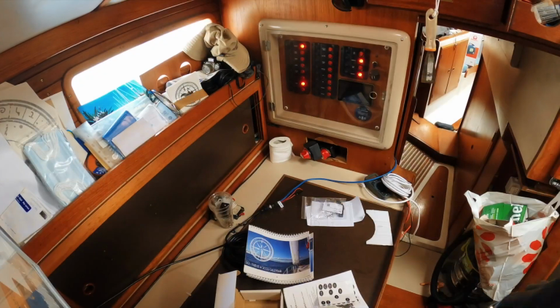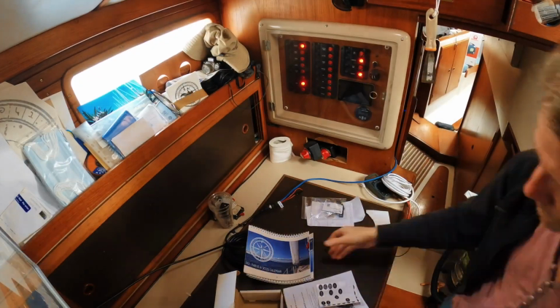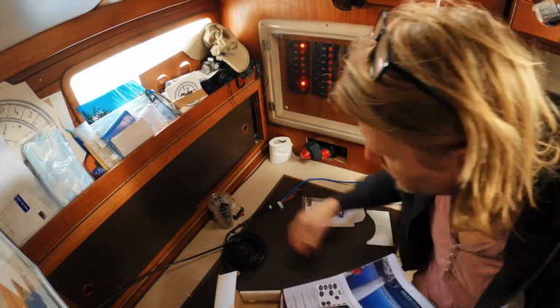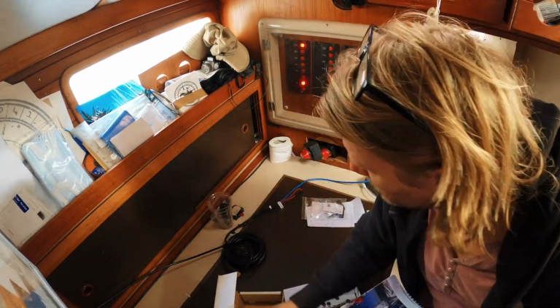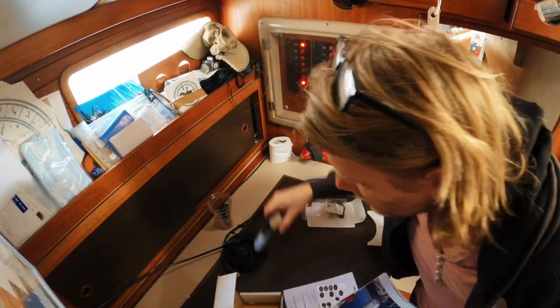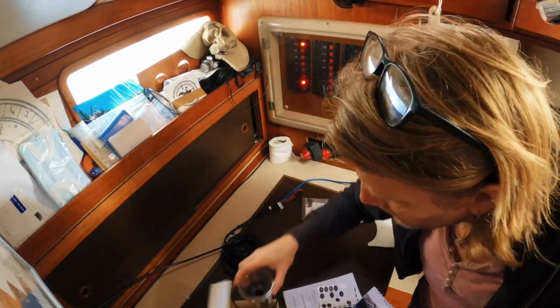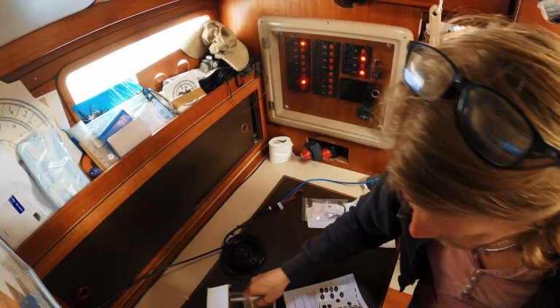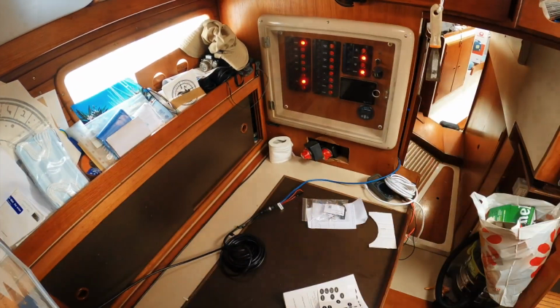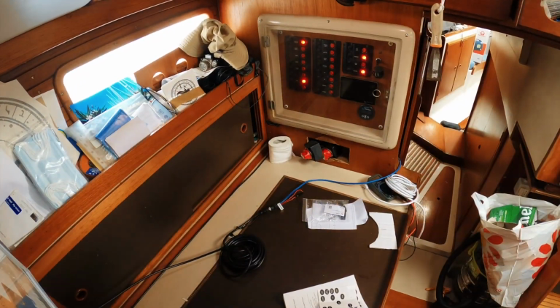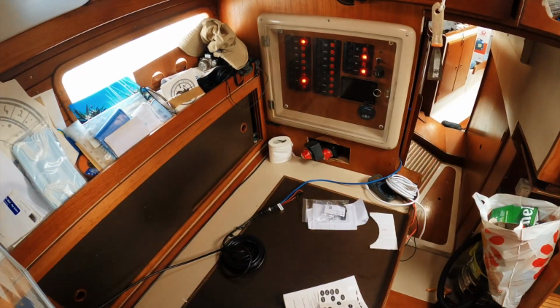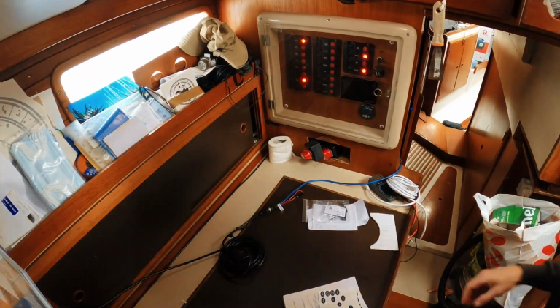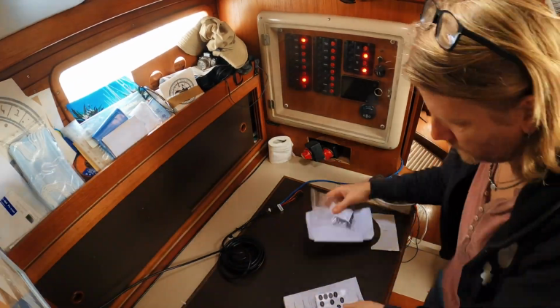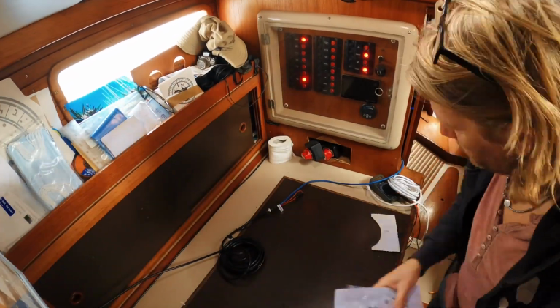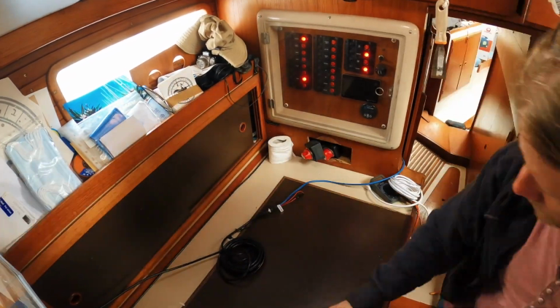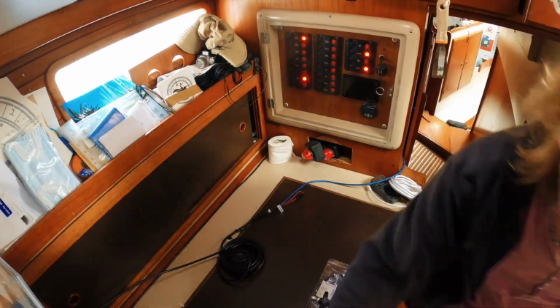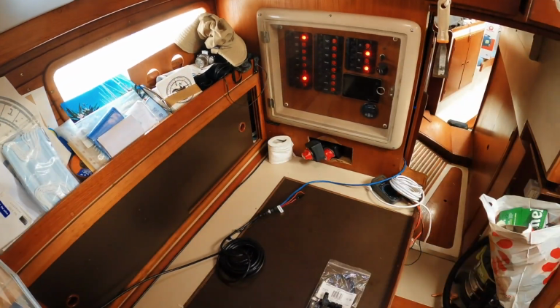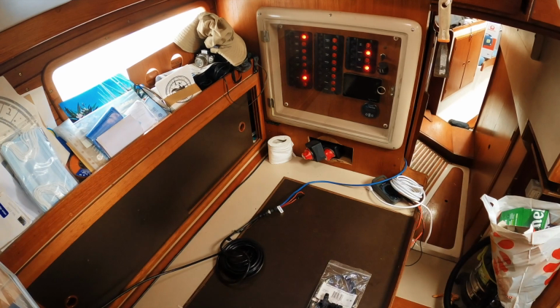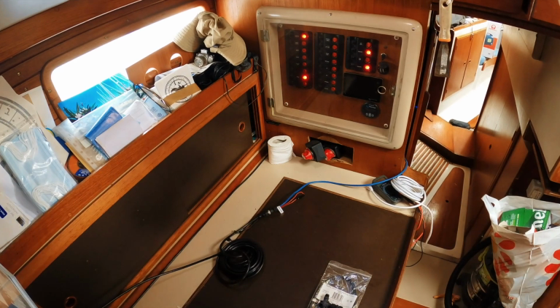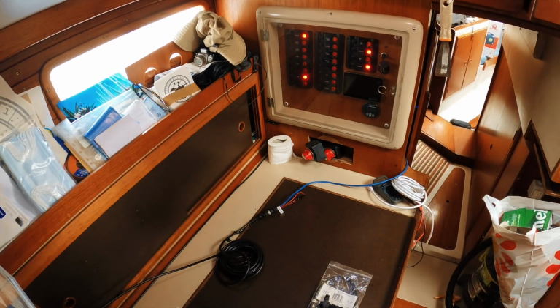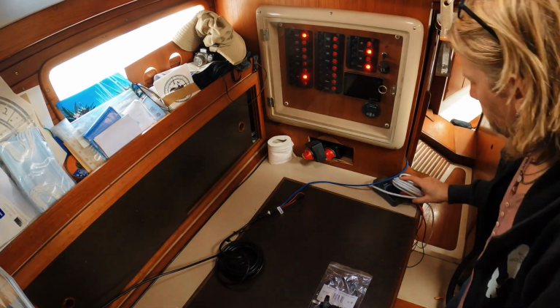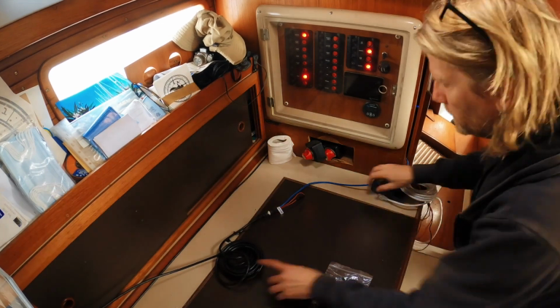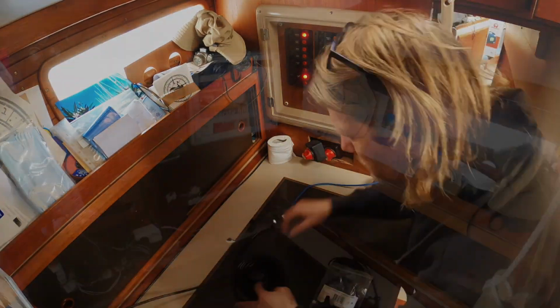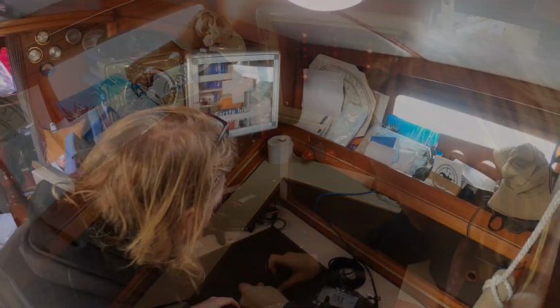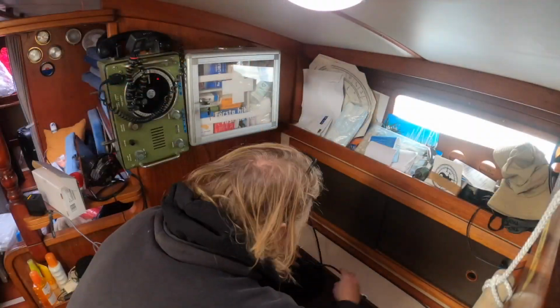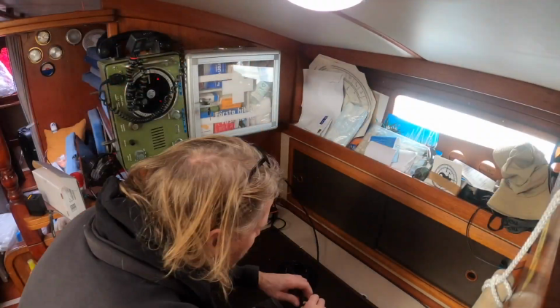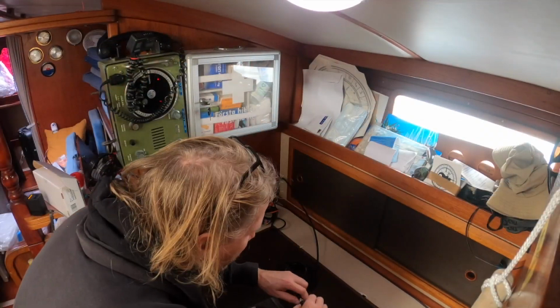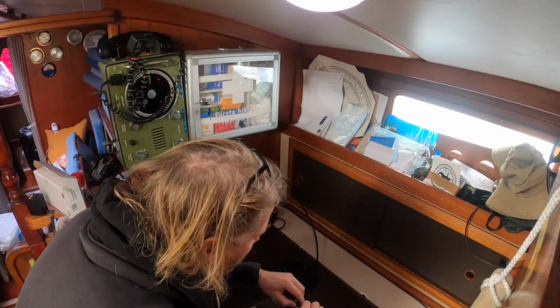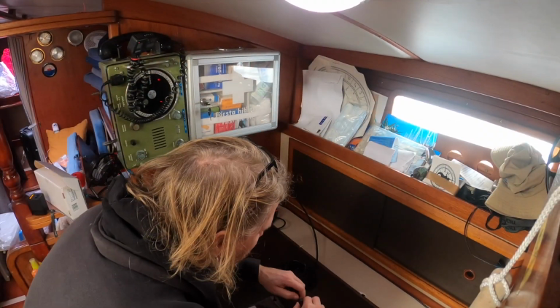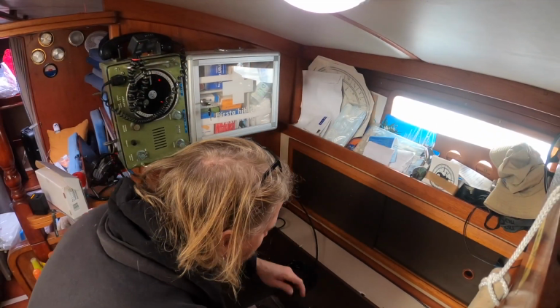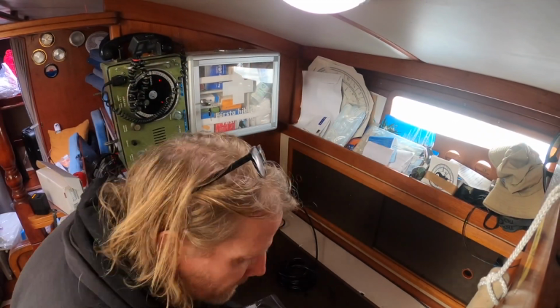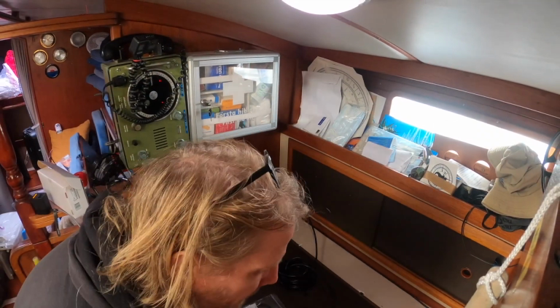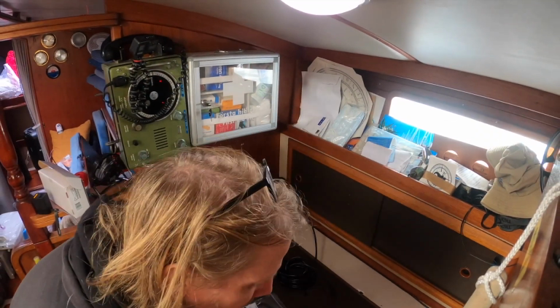A quick and easy project done. And I wish I could say the same about the electric system, but alas.